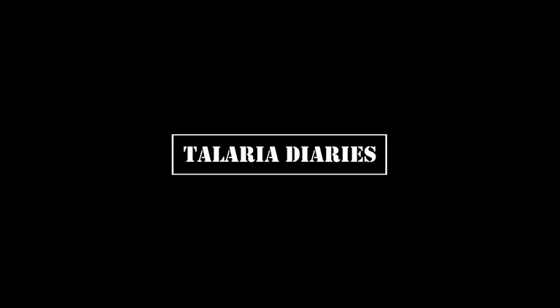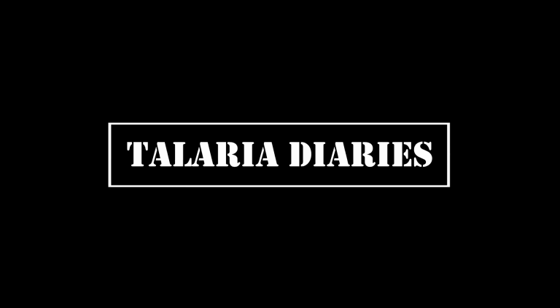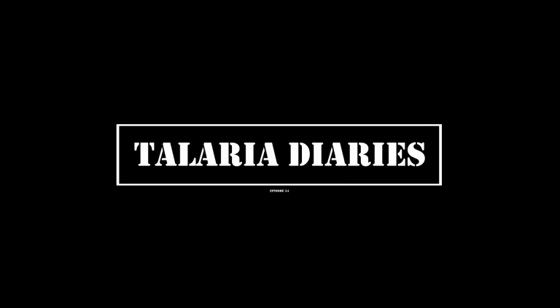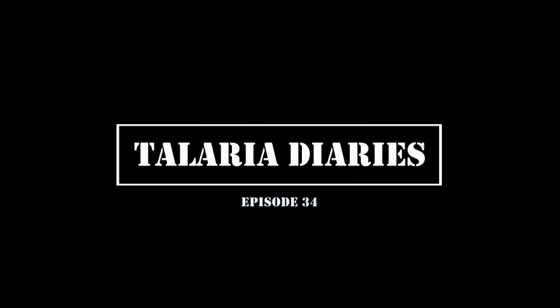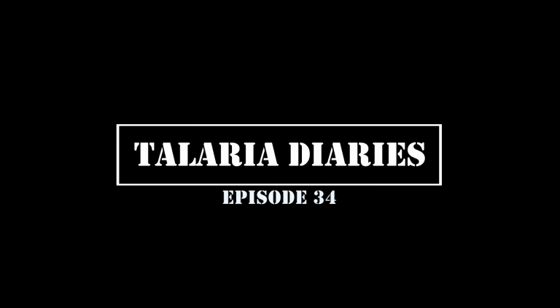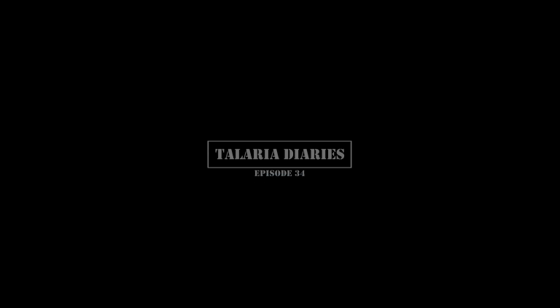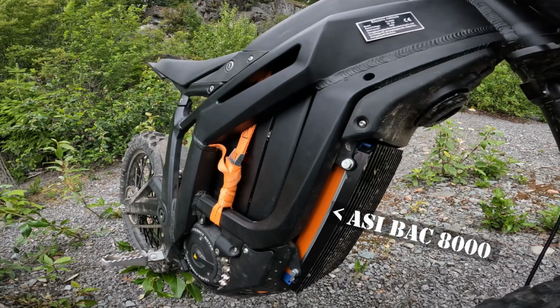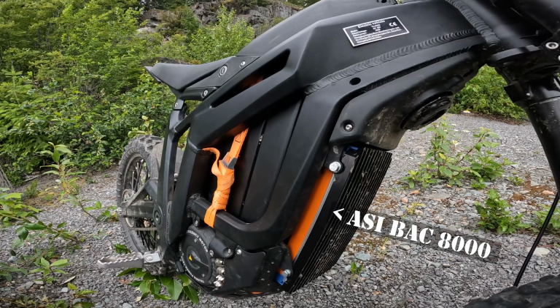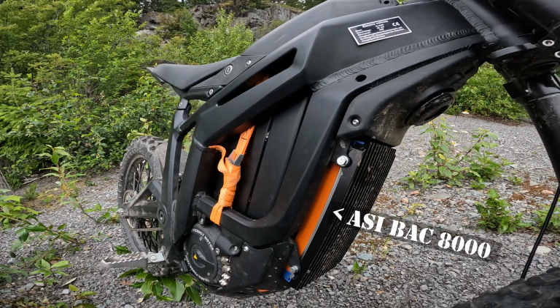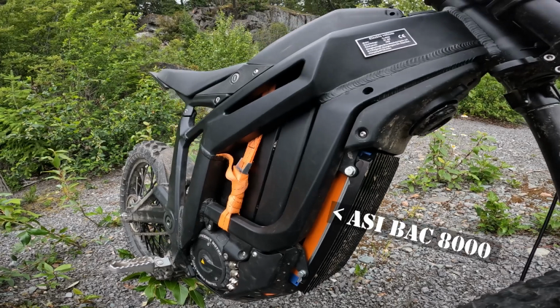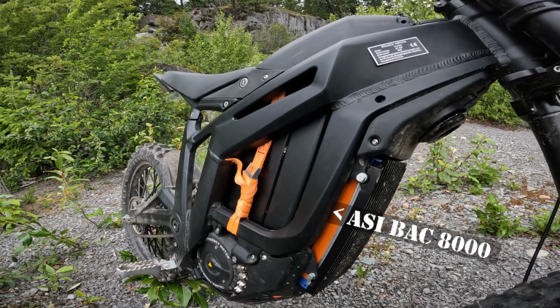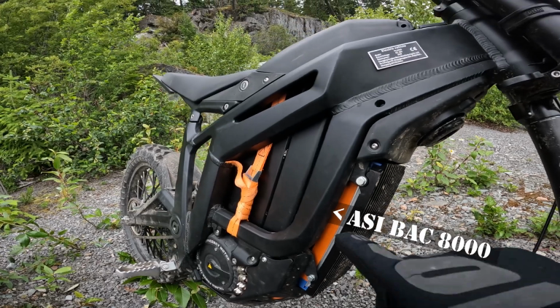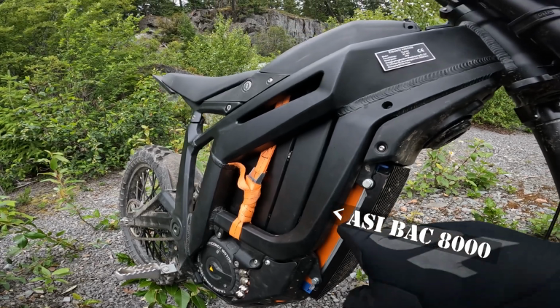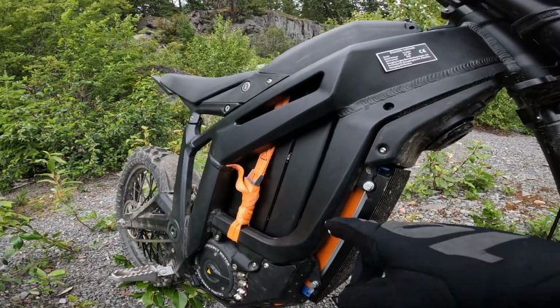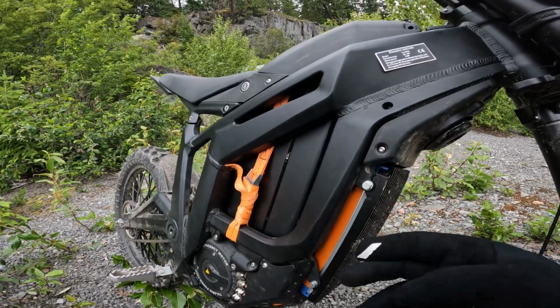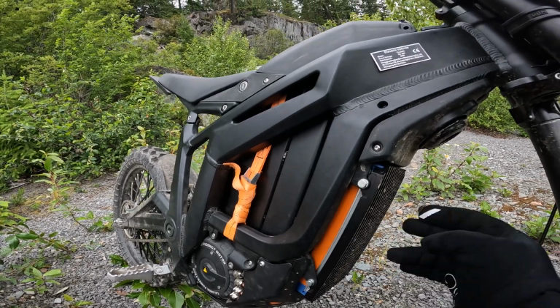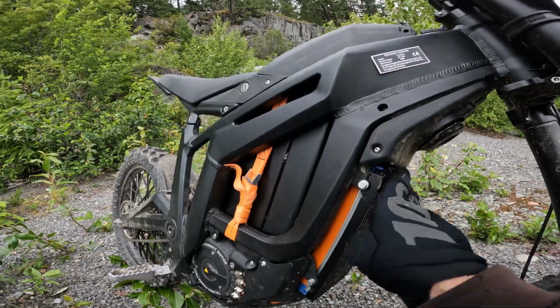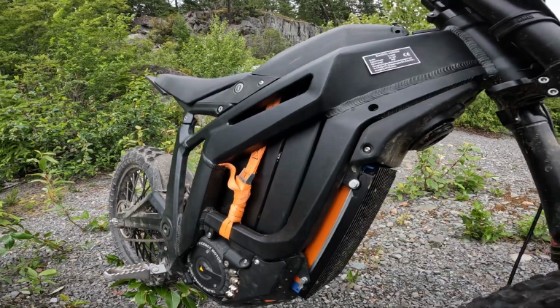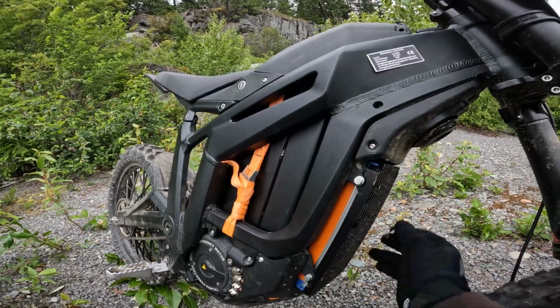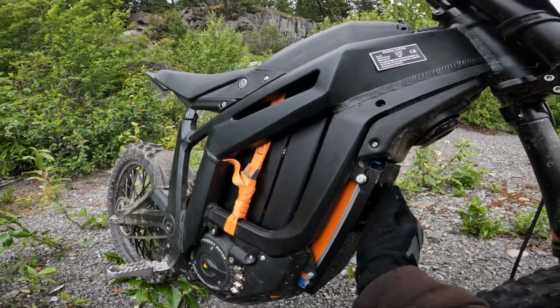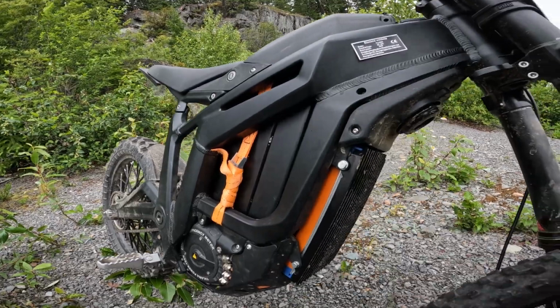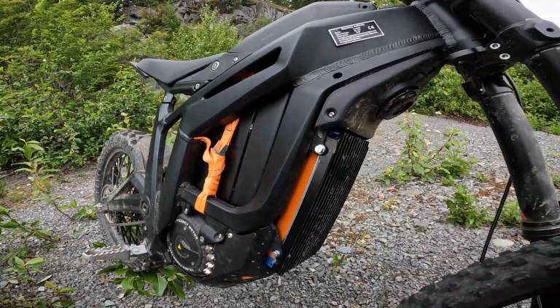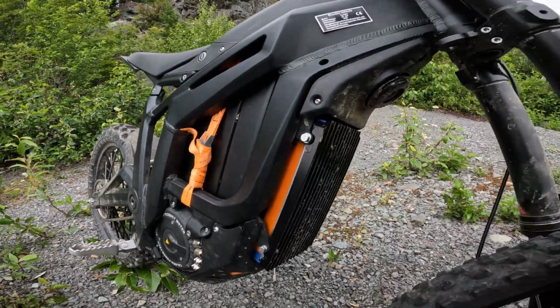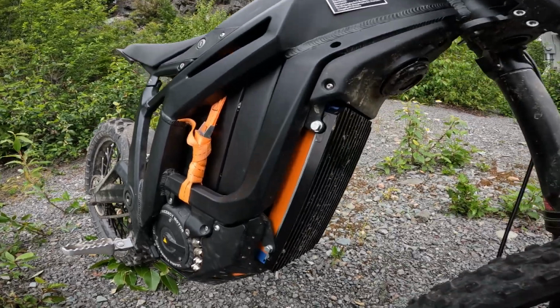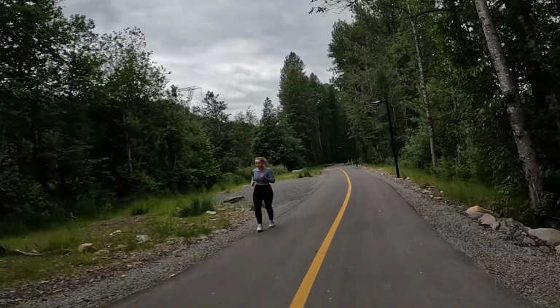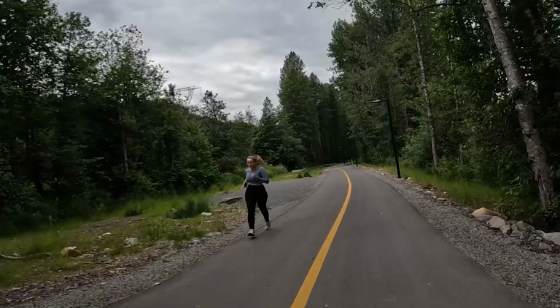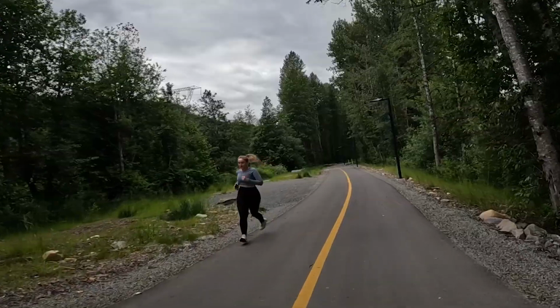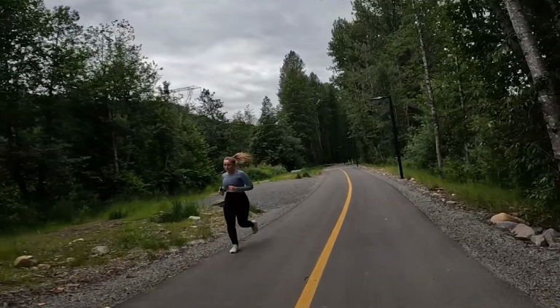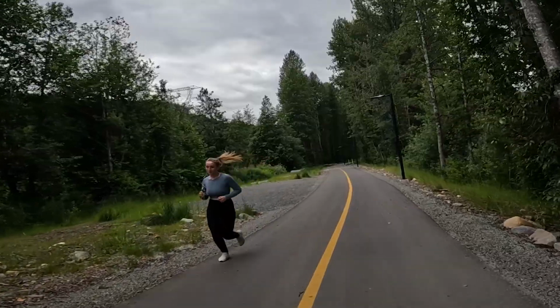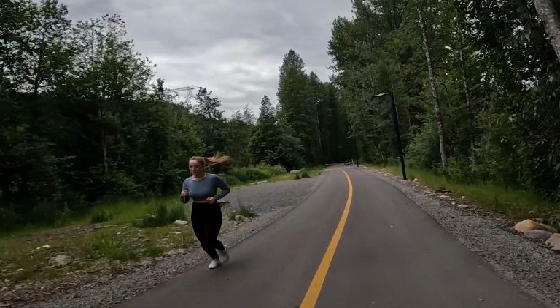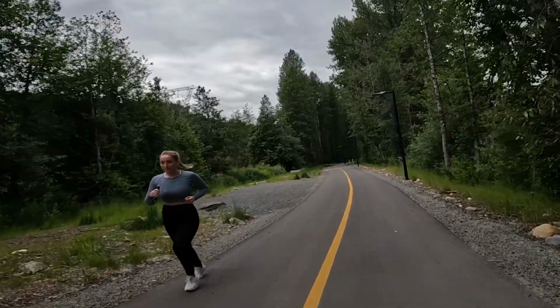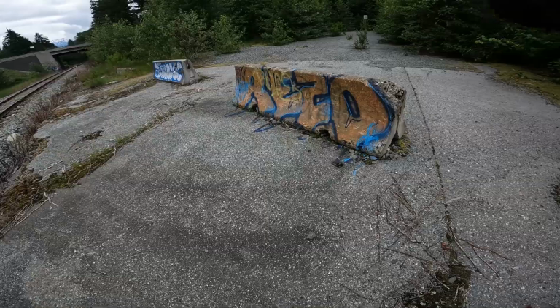So you can see the Buck 8000 with the black heat shrink installed. Audio alert.